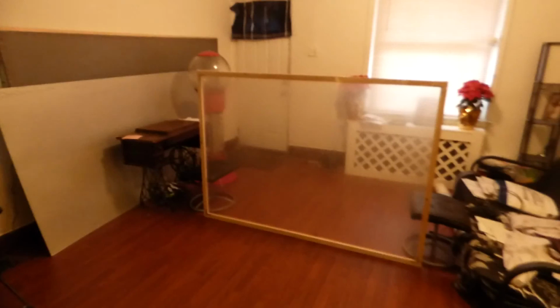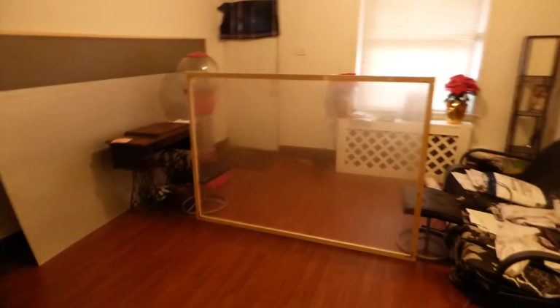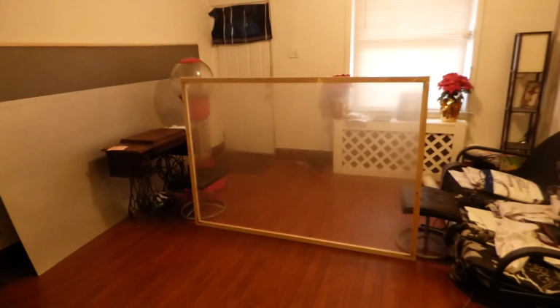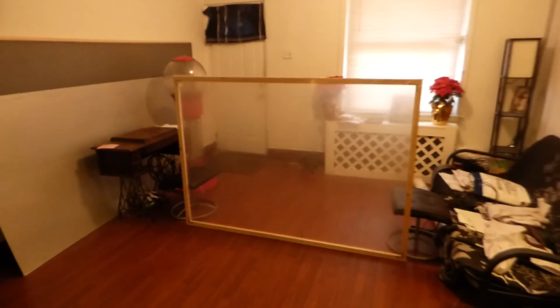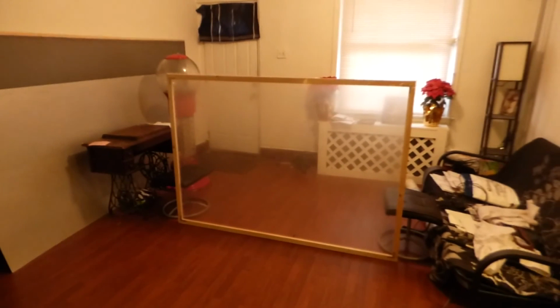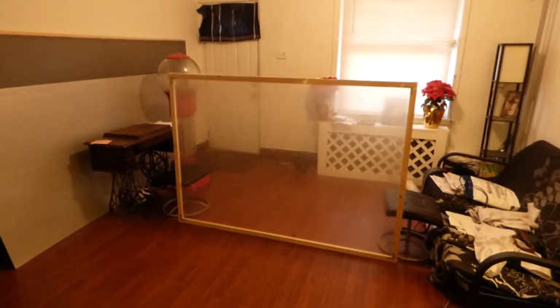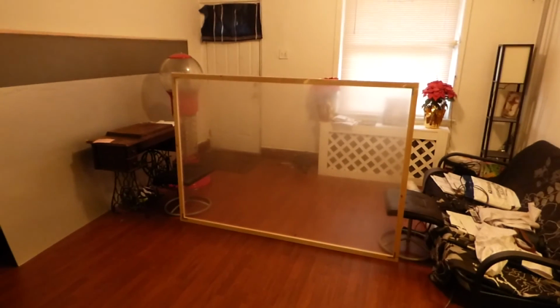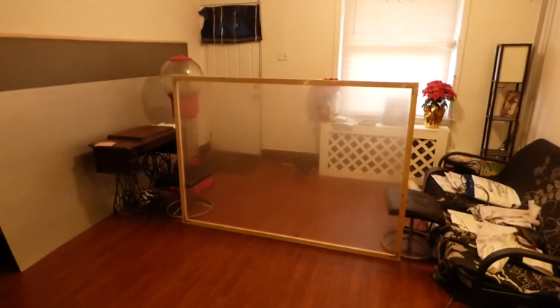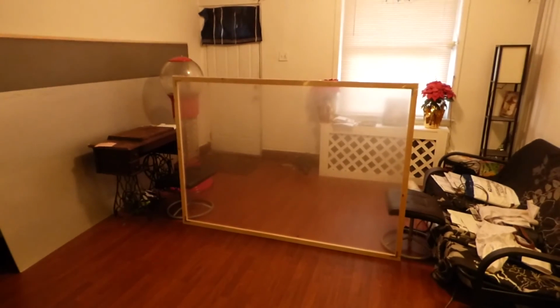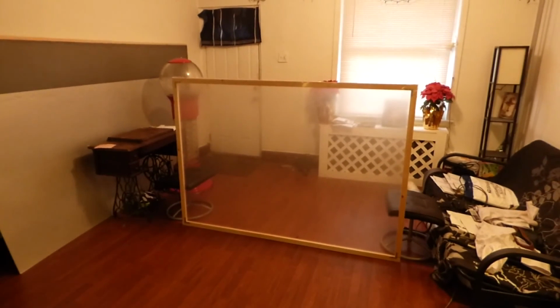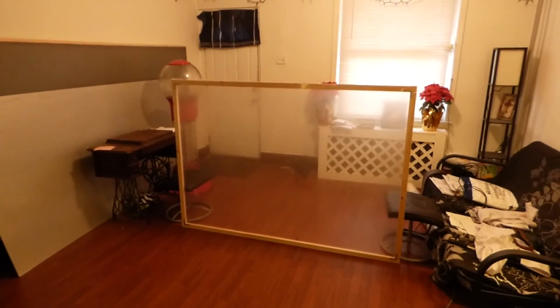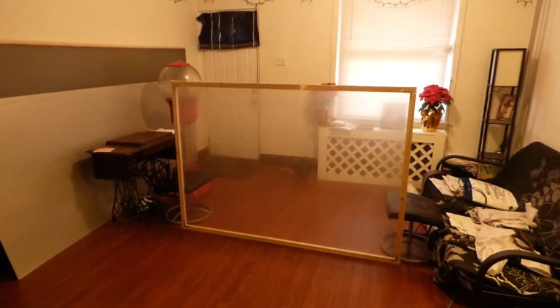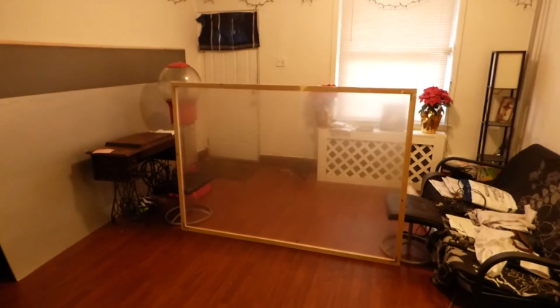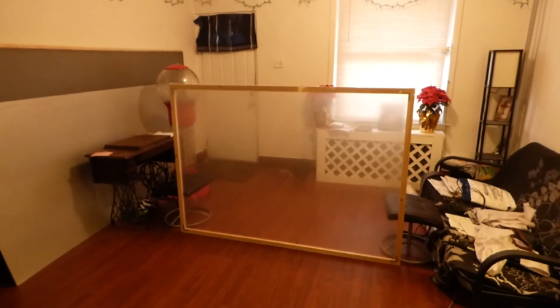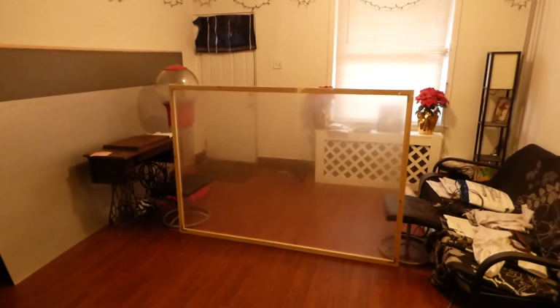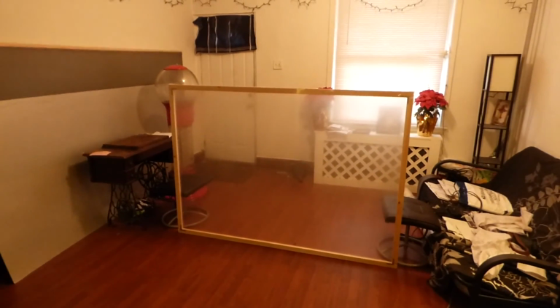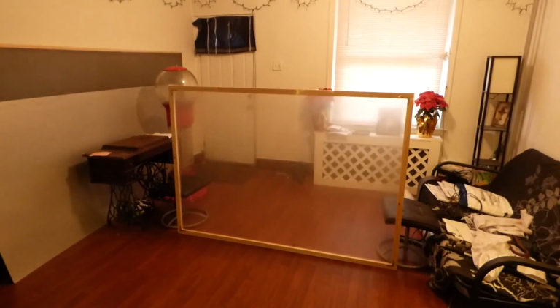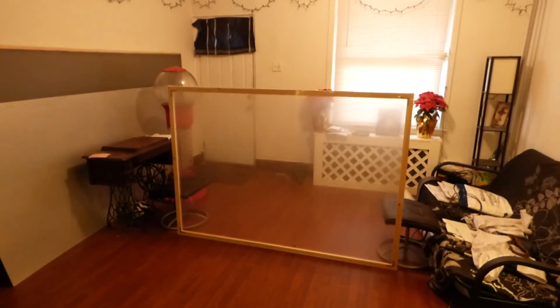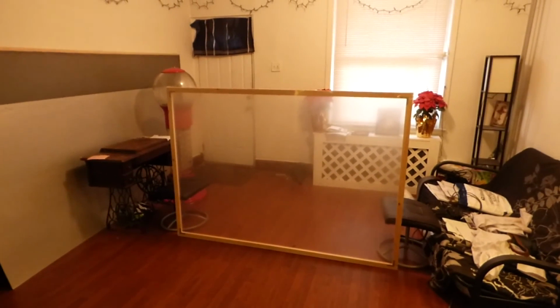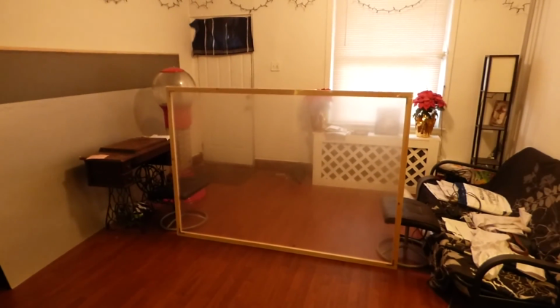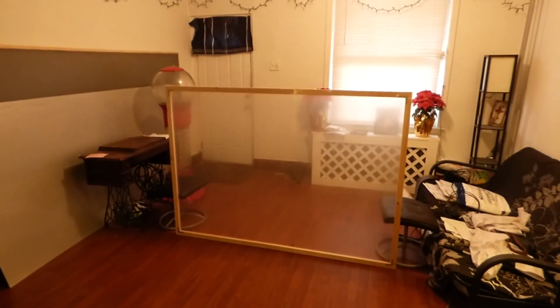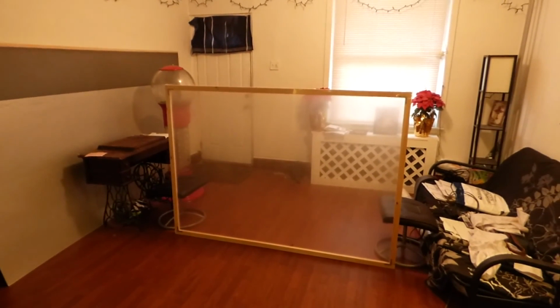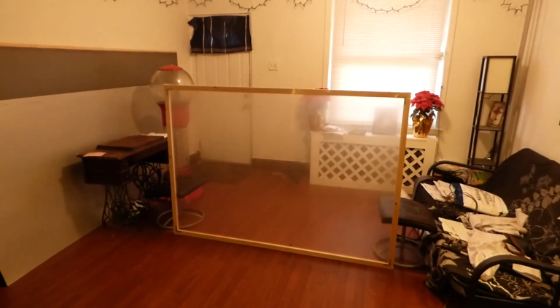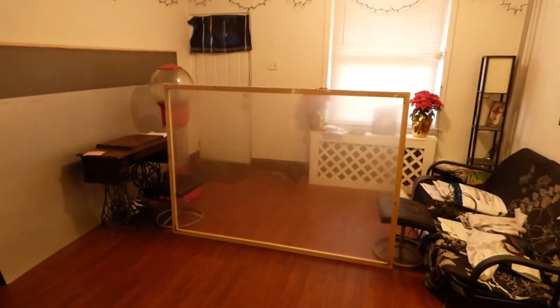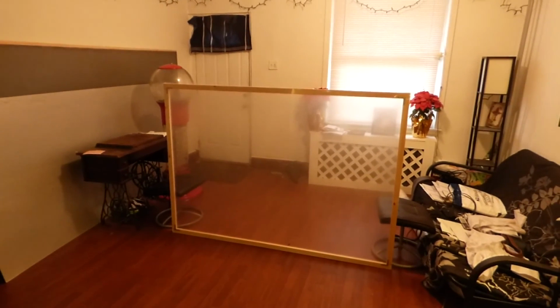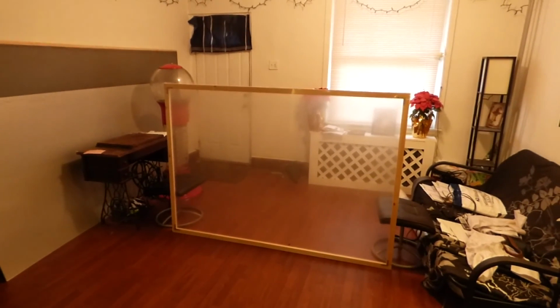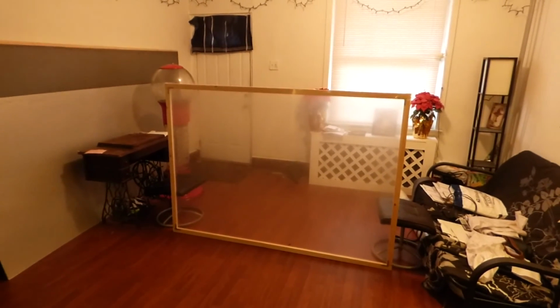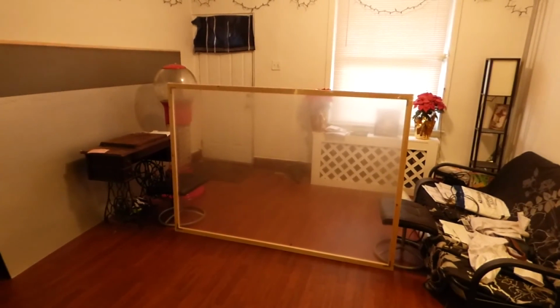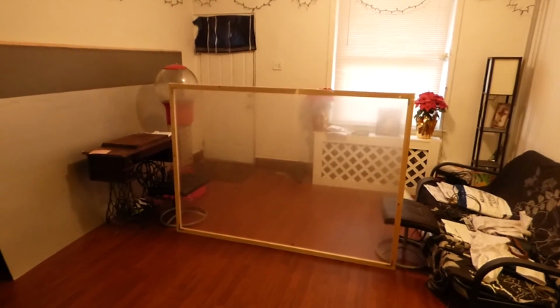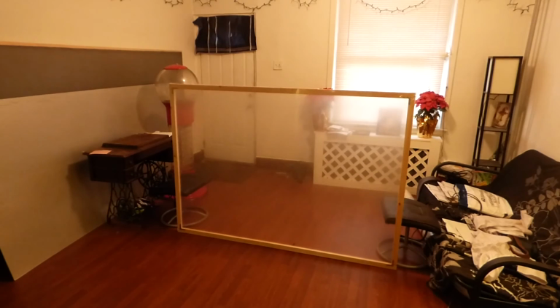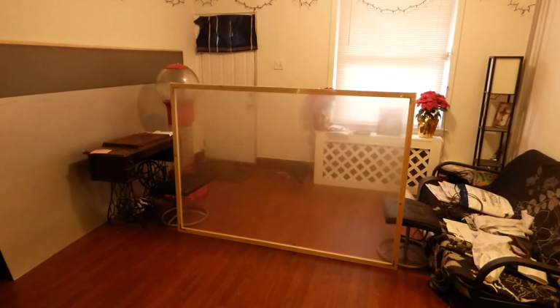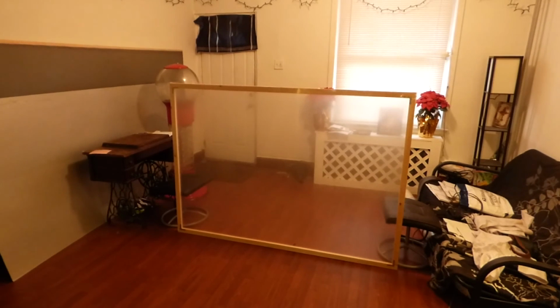Hey guys, my name is Kenneth Burton. I'm the creator of Crystal H Technology Projection Screens using Smart Technology Gain.